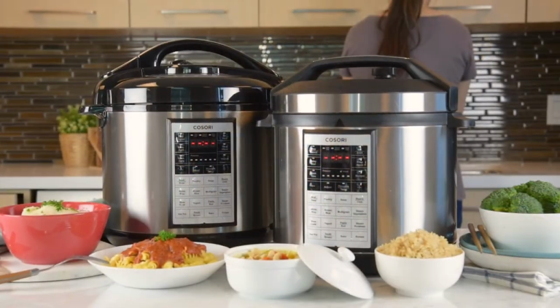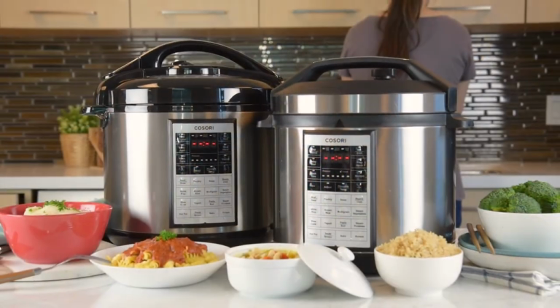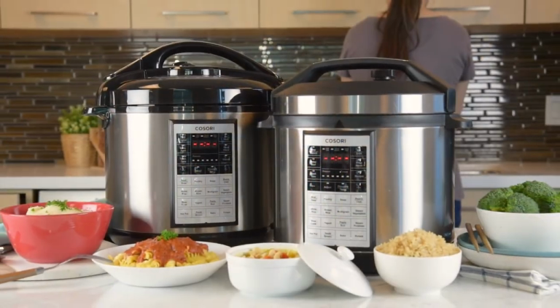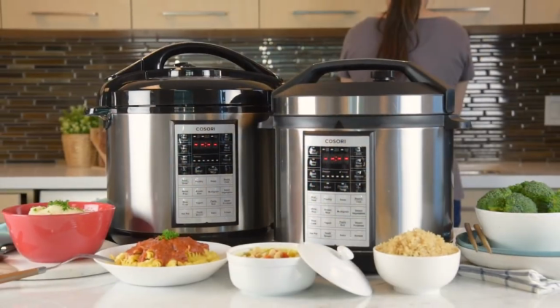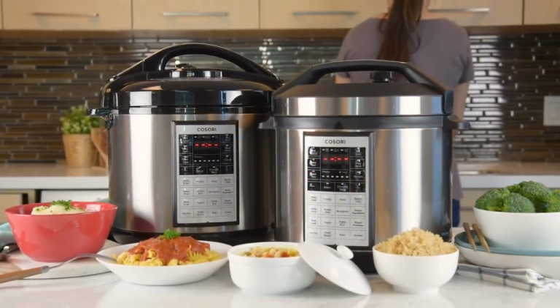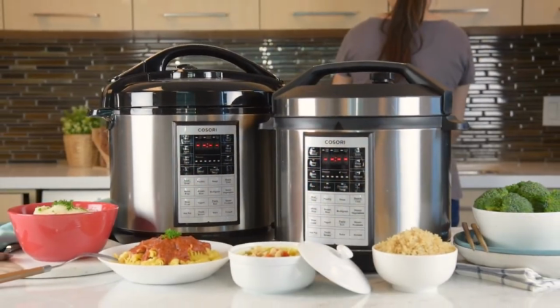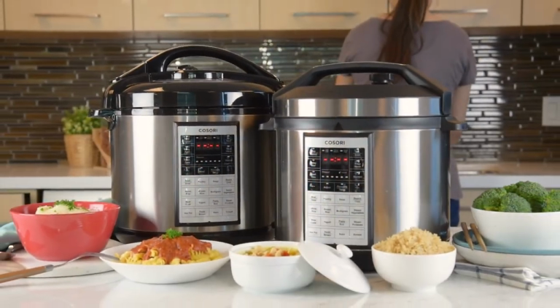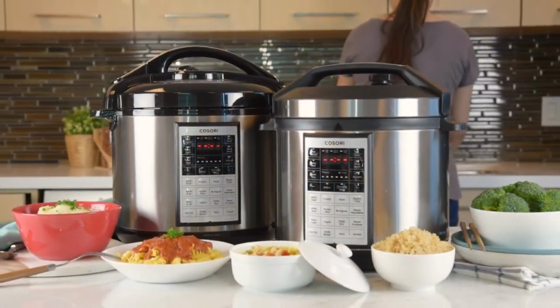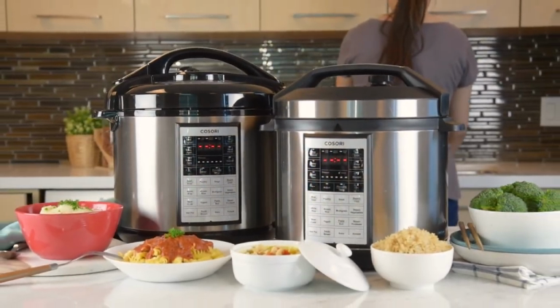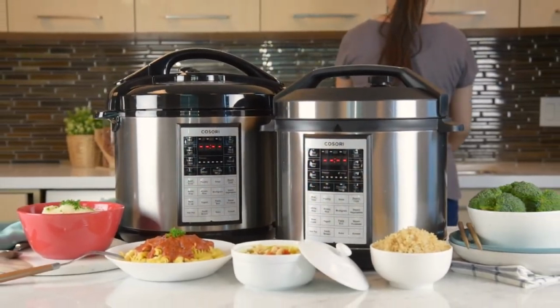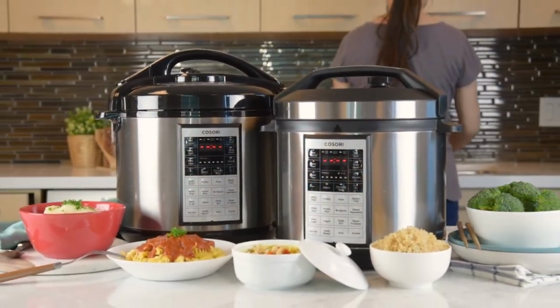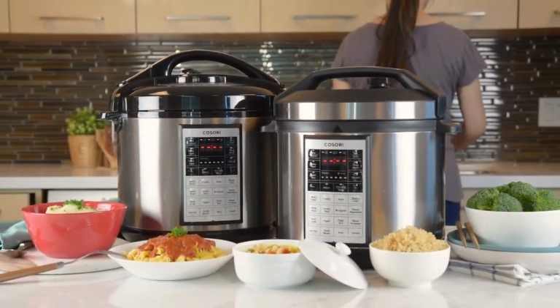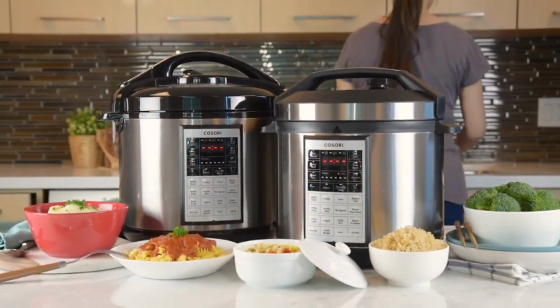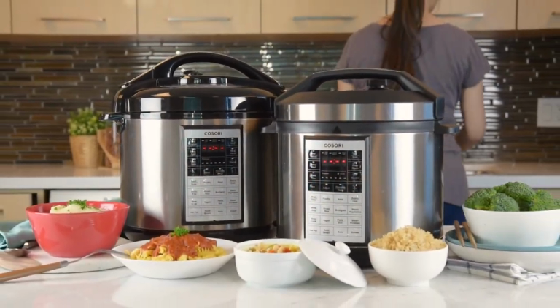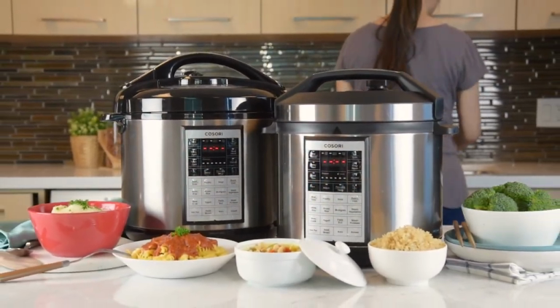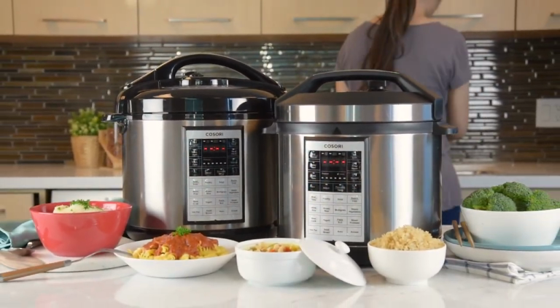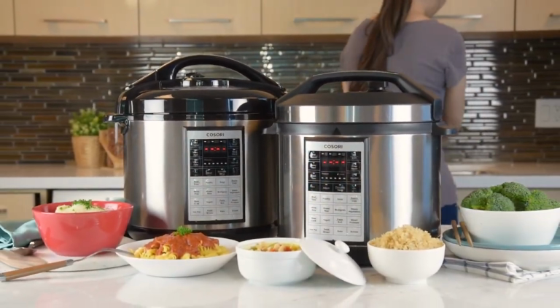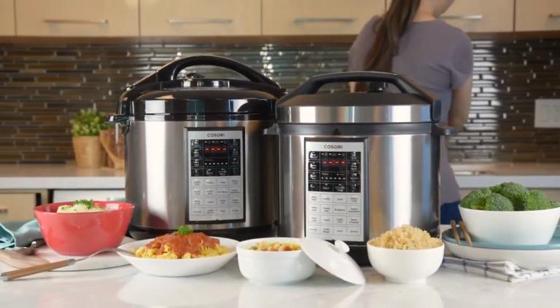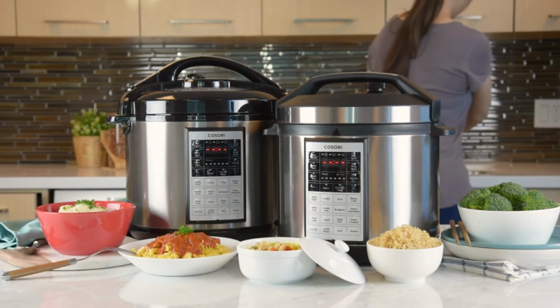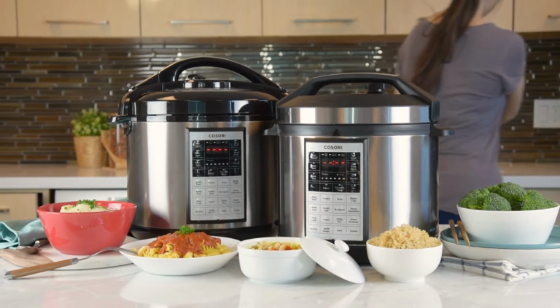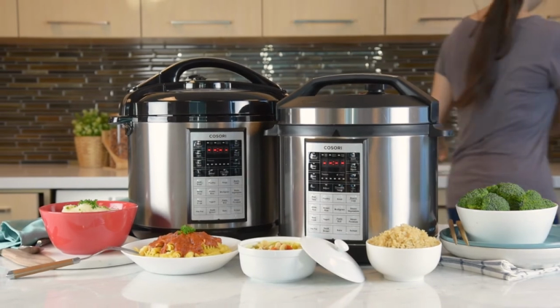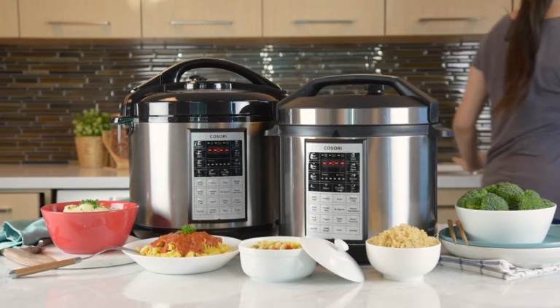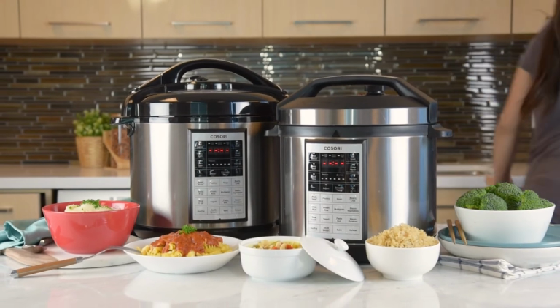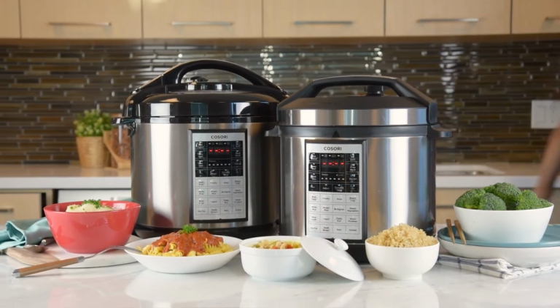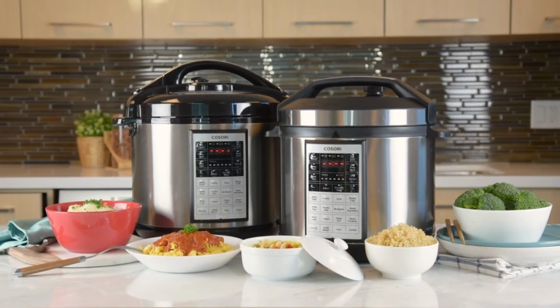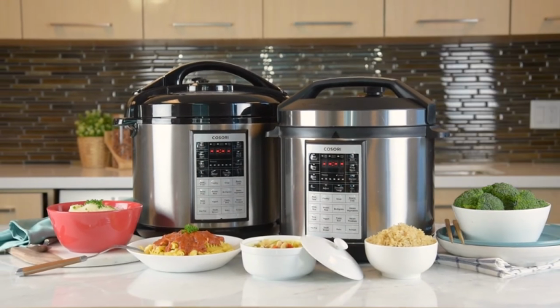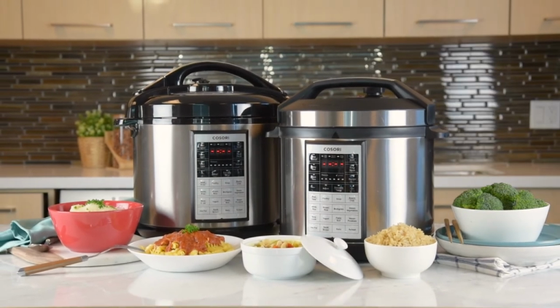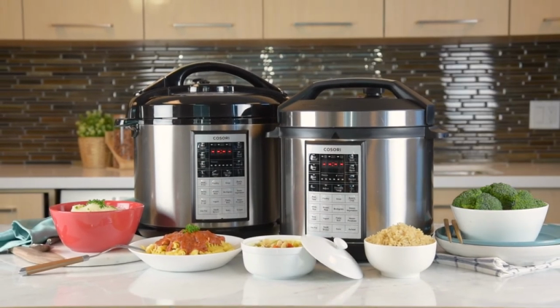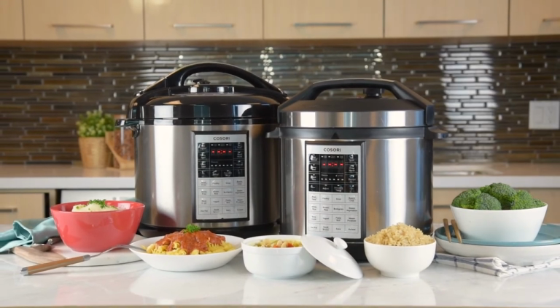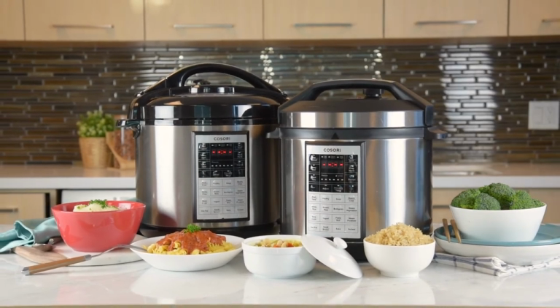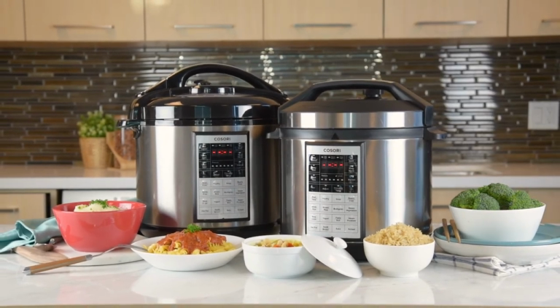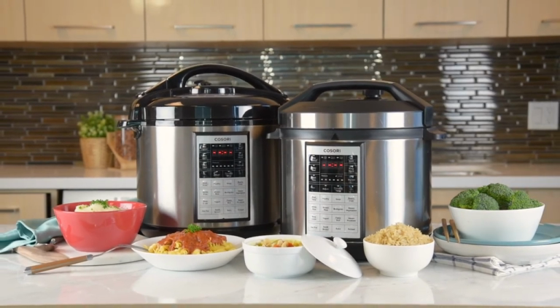Available in both six and eight quart sizes. Live life tastefully with Kusori.